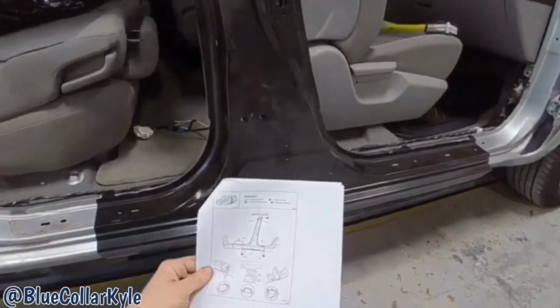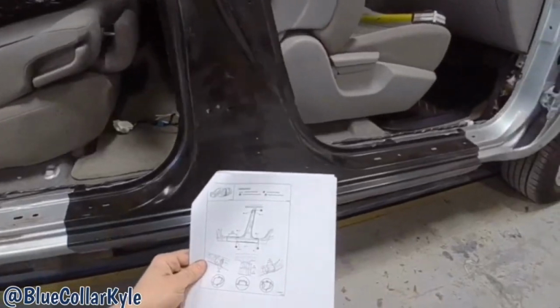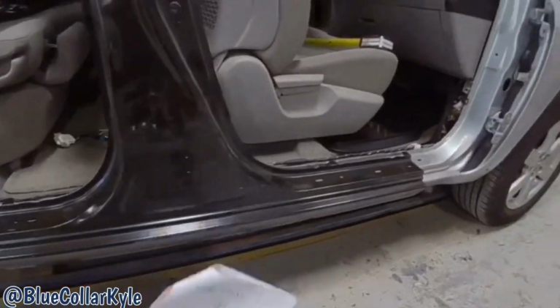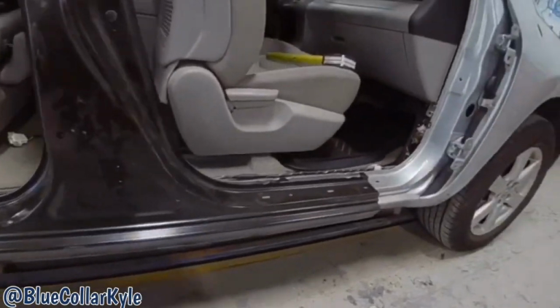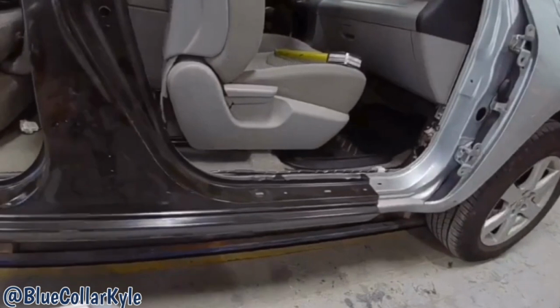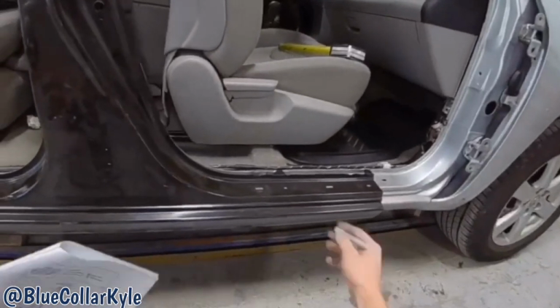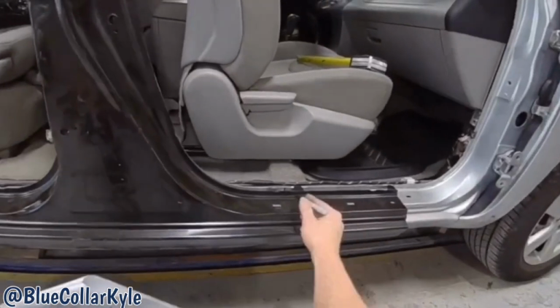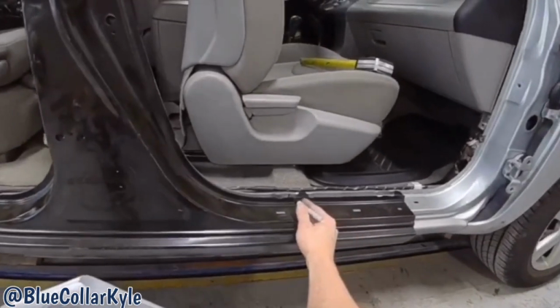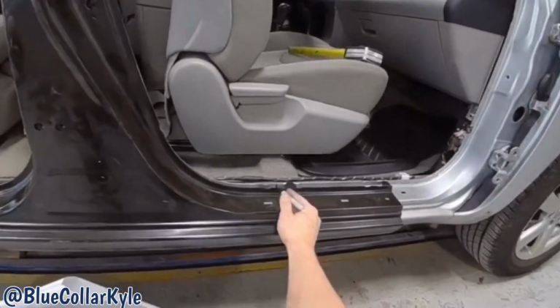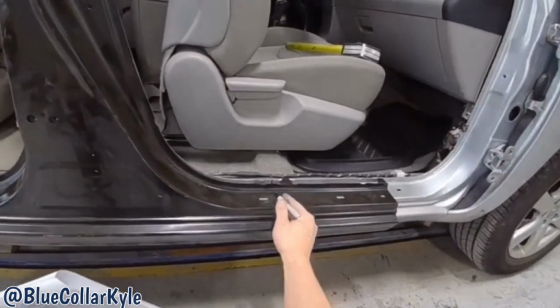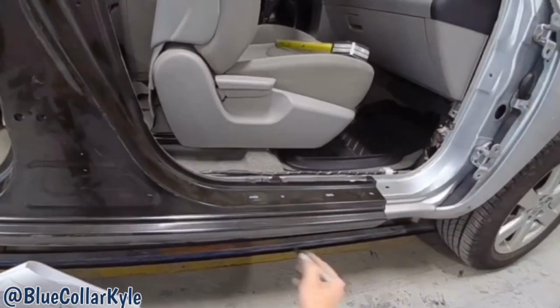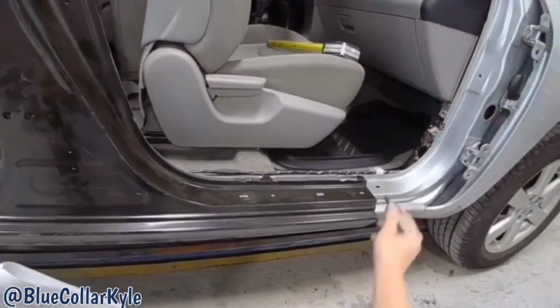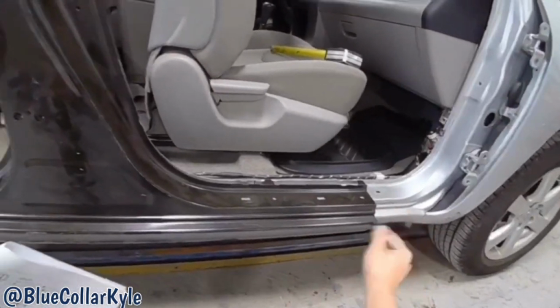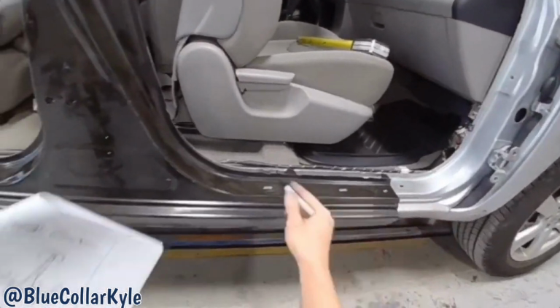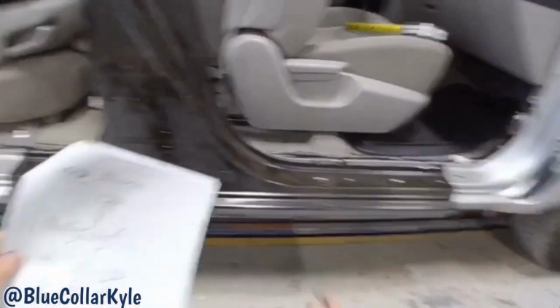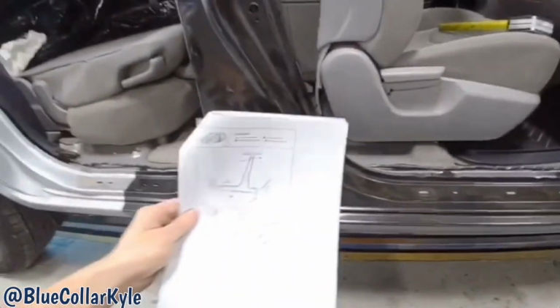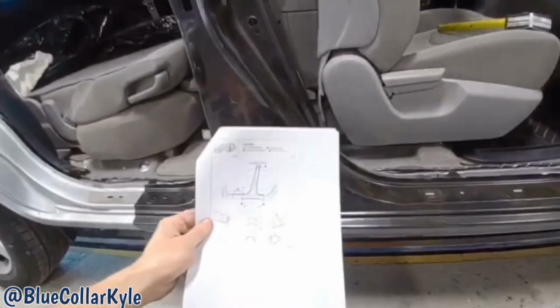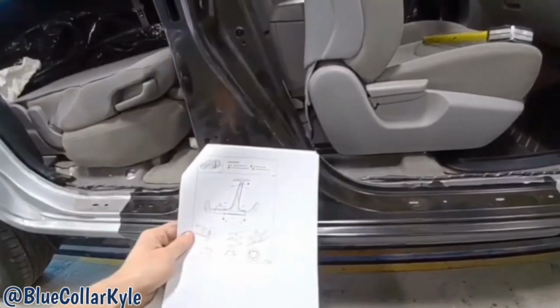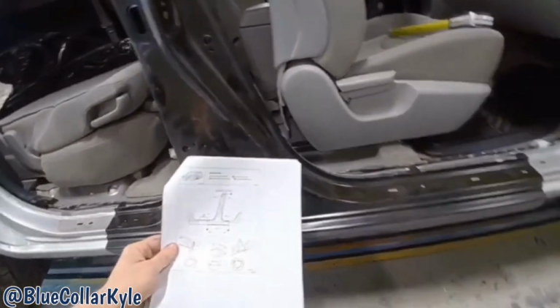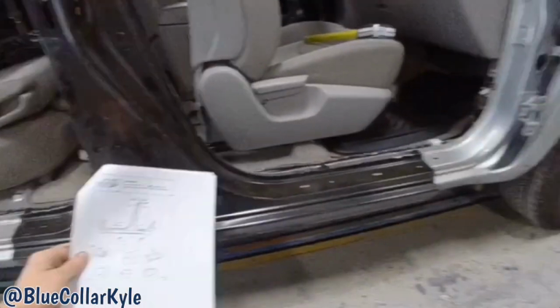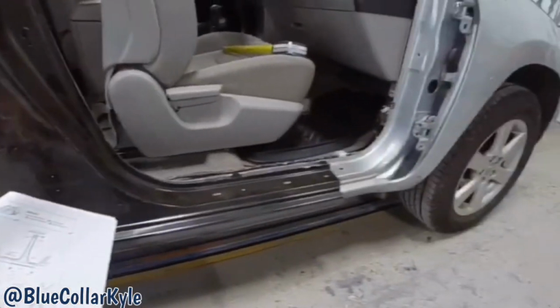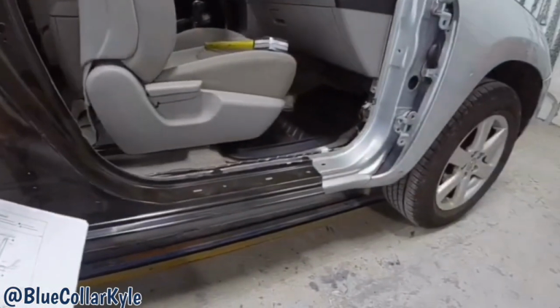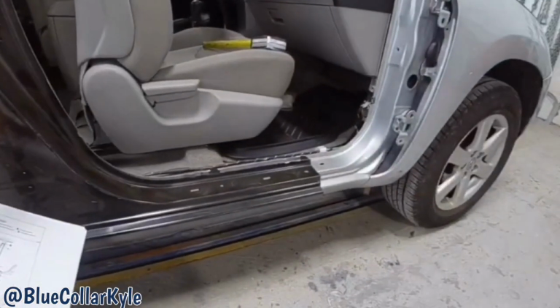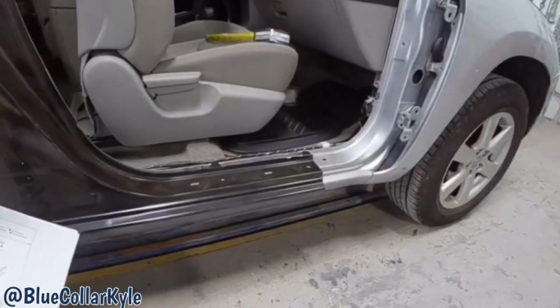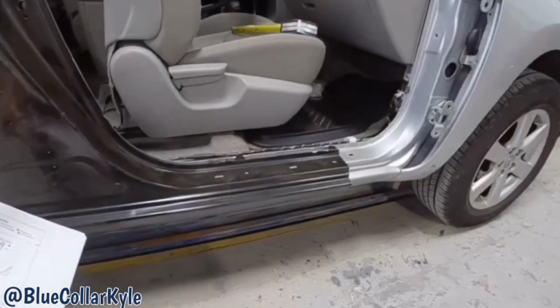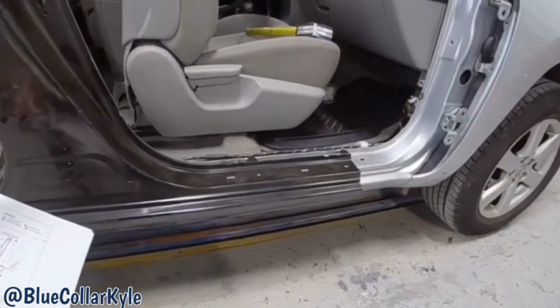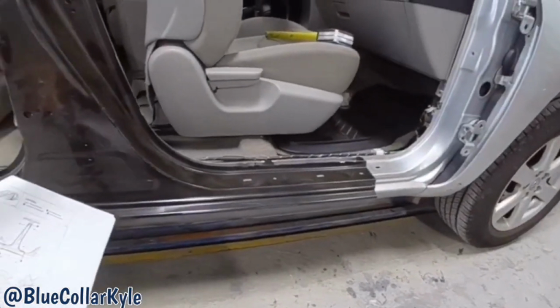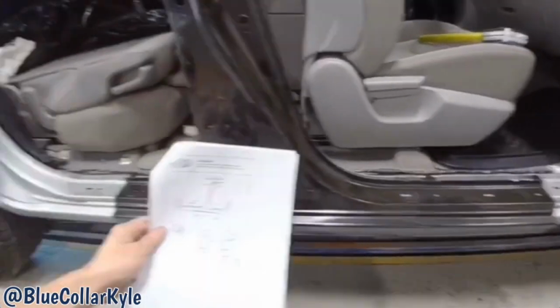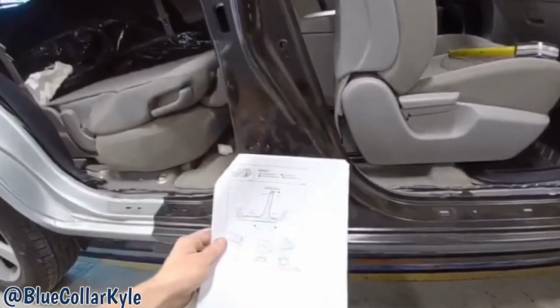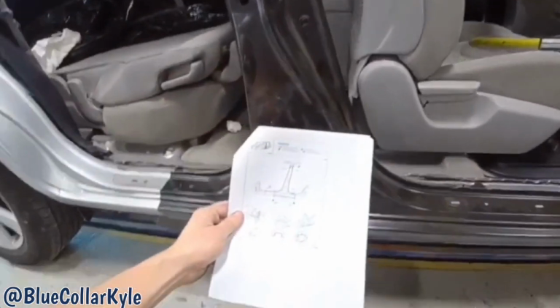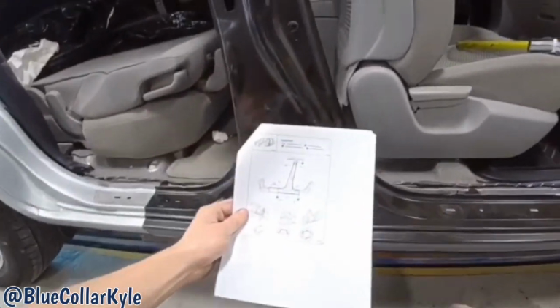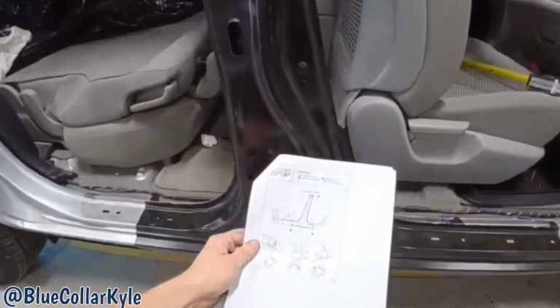Why they have this one shorter than the way the part comes, I have no idea. But that's the way I'm going to put it in.